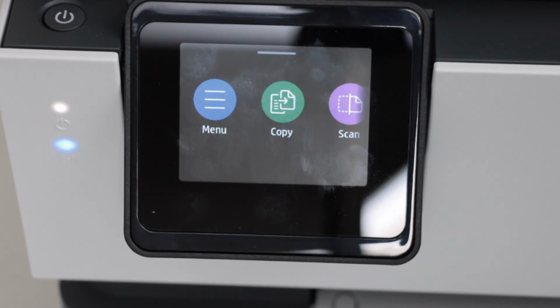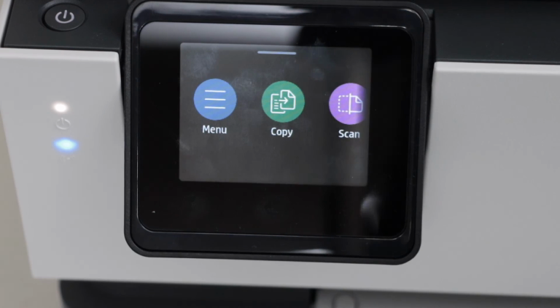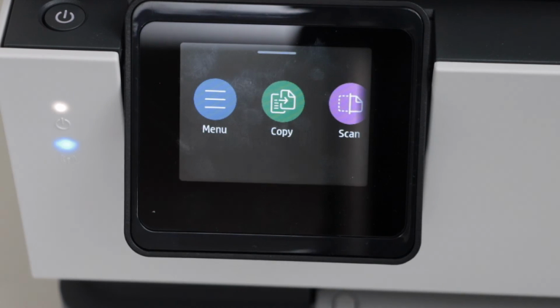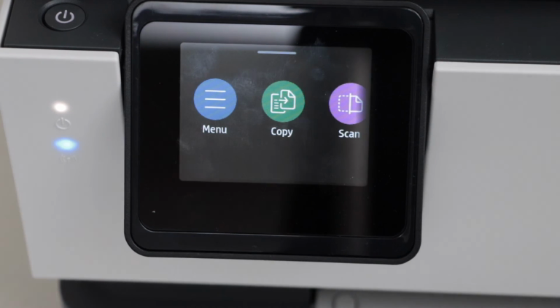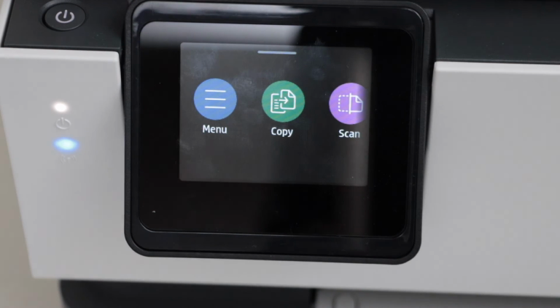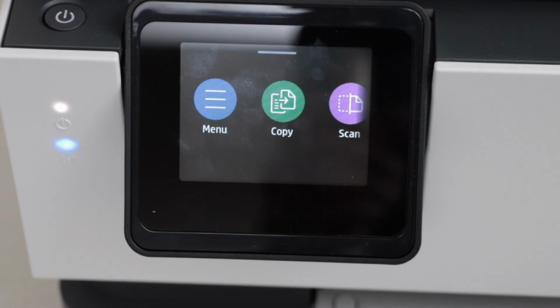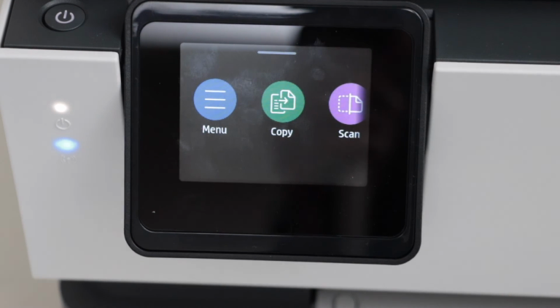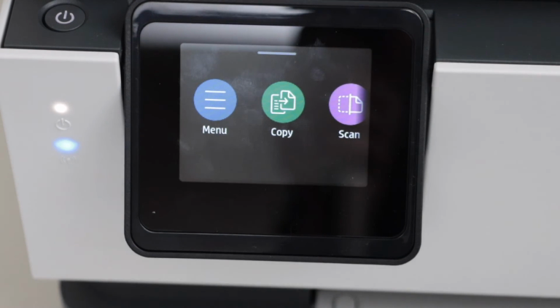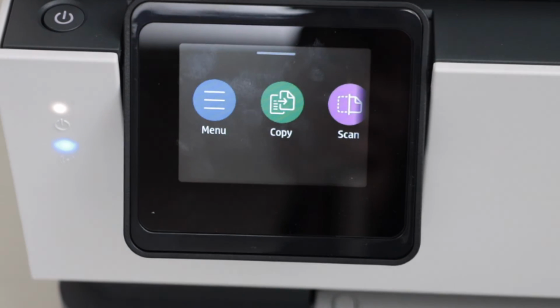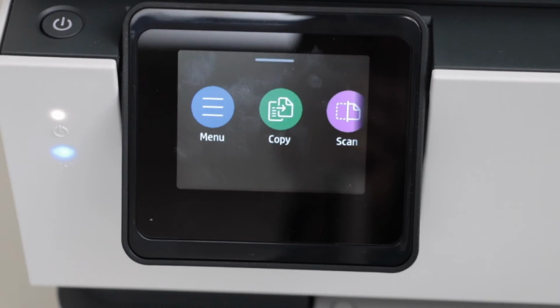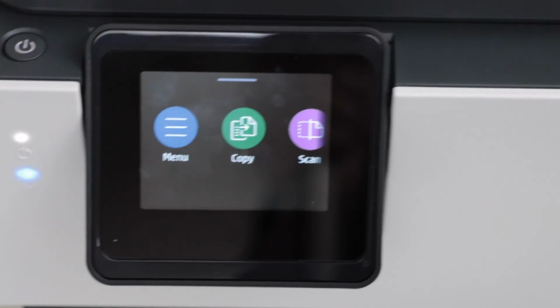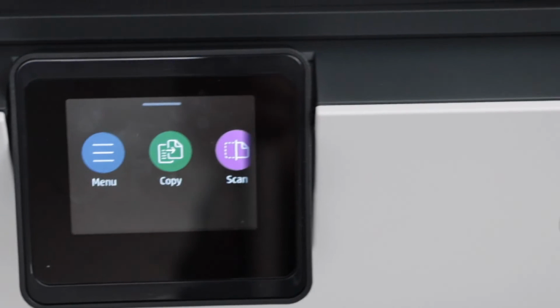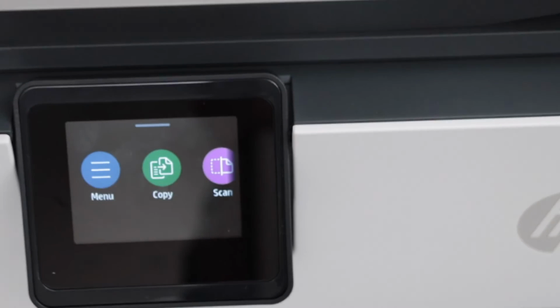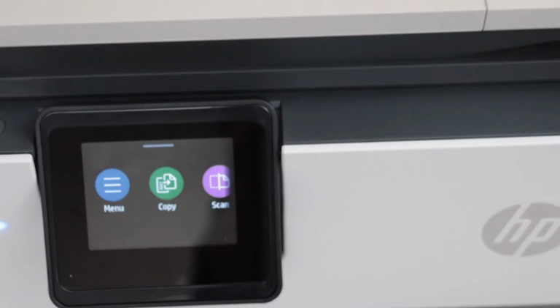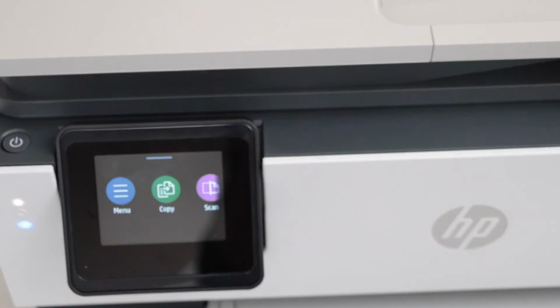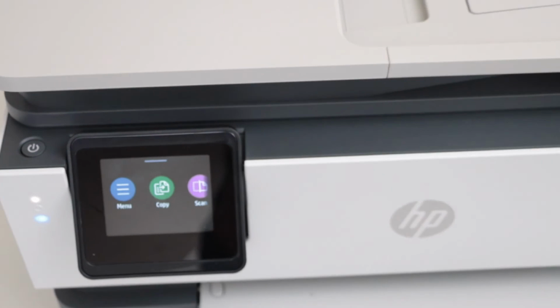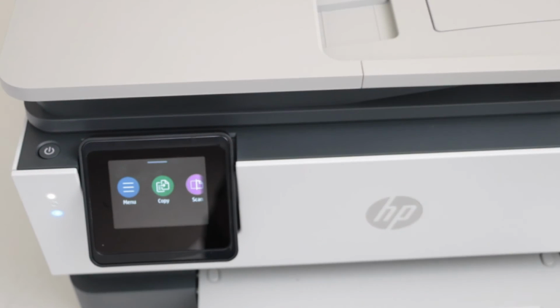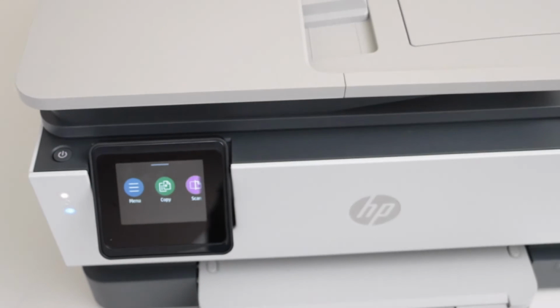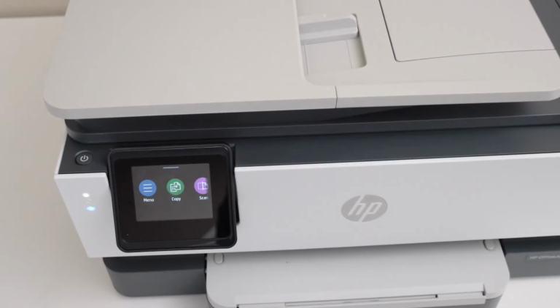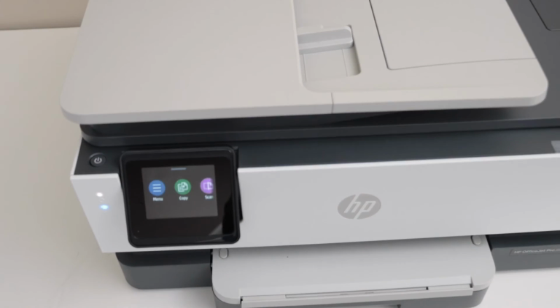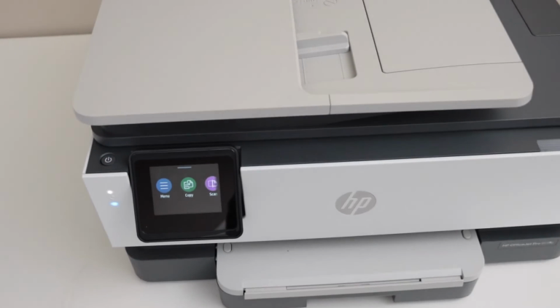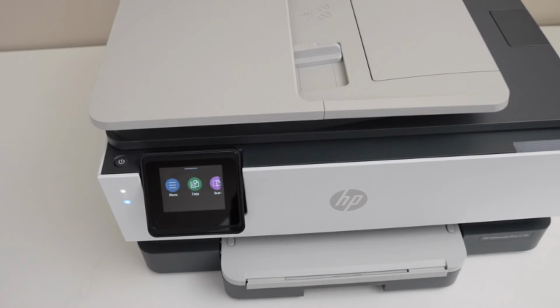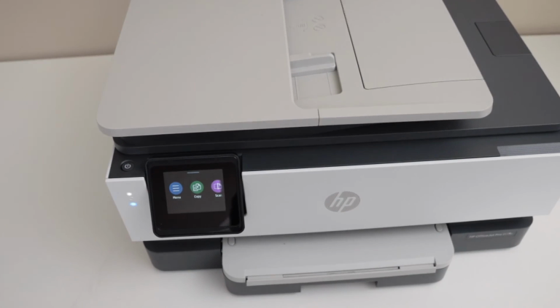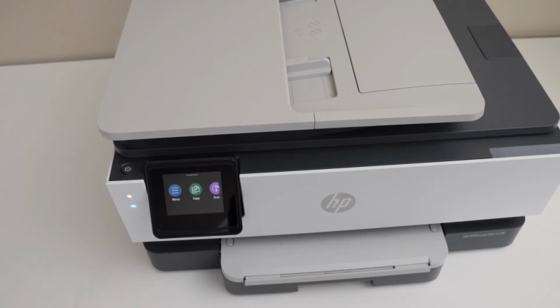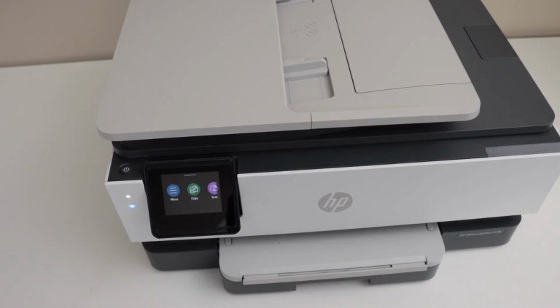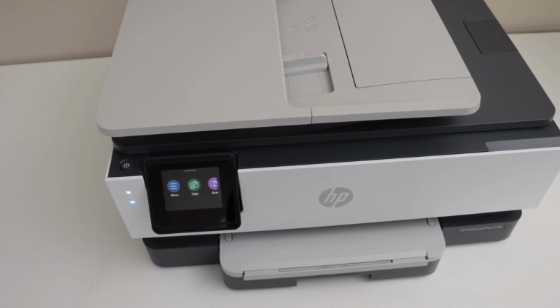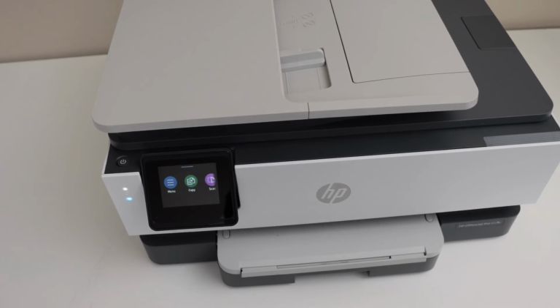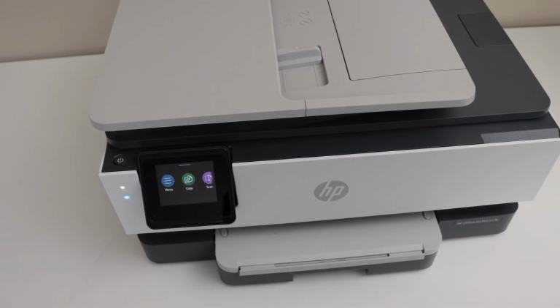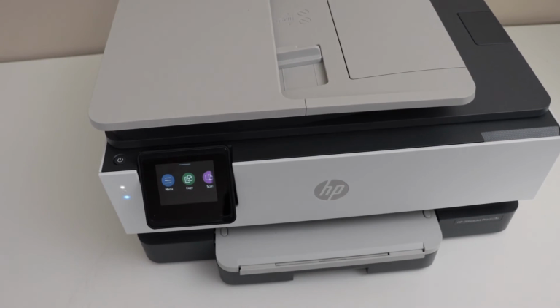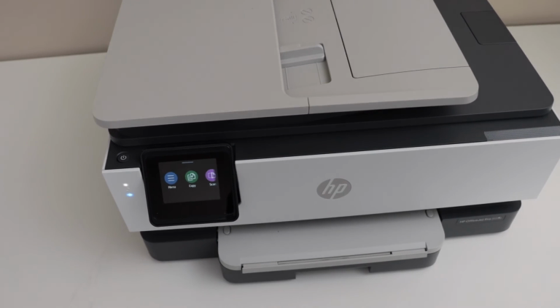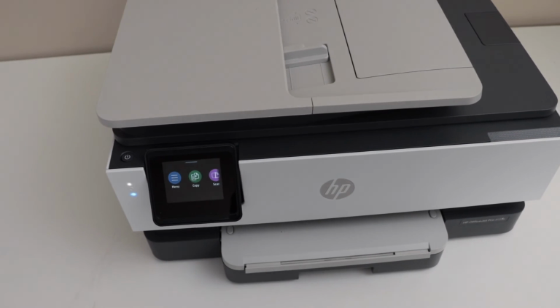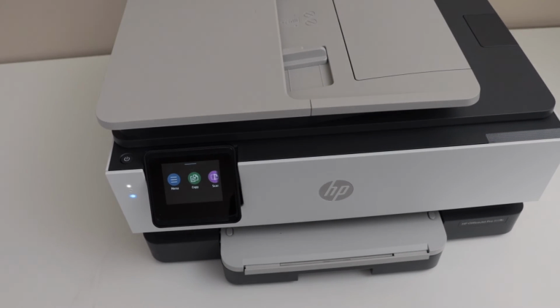That's the wireless setup of the printer using your home or office Wi-Fi network. Thanks for watching.